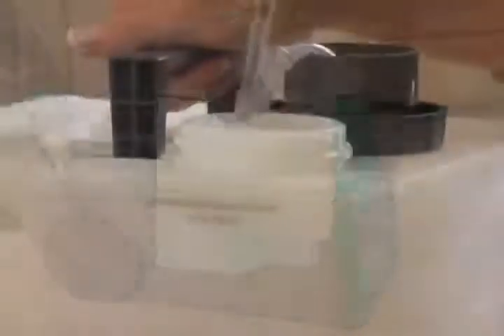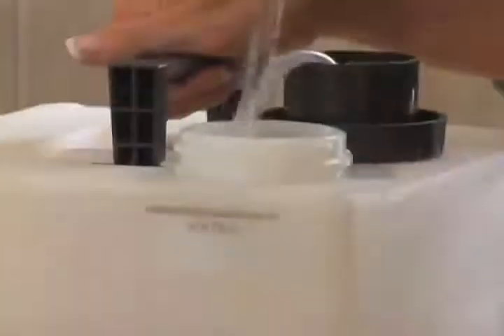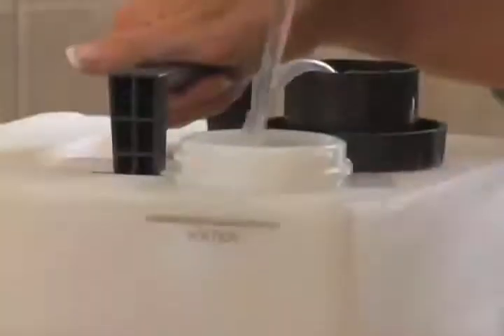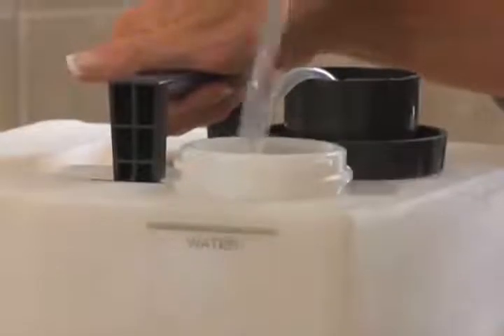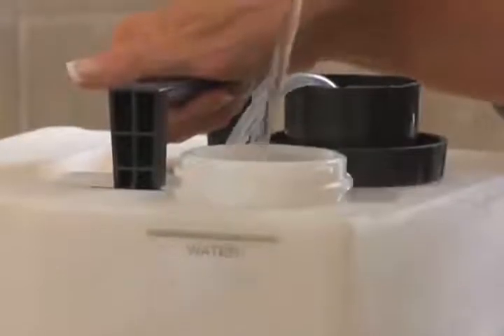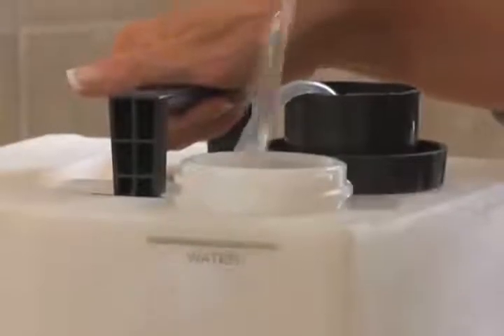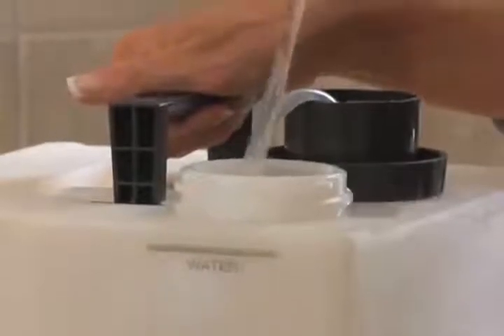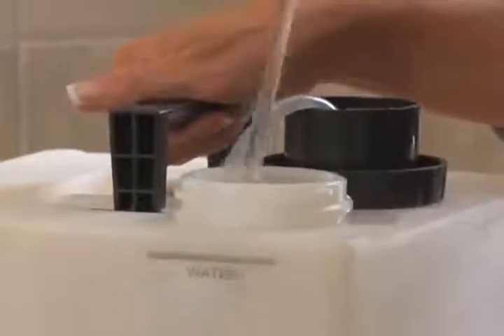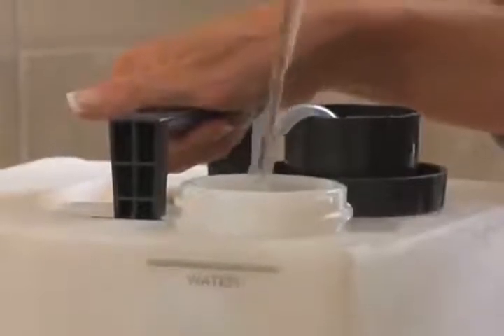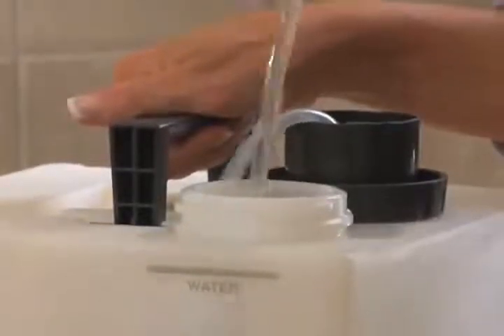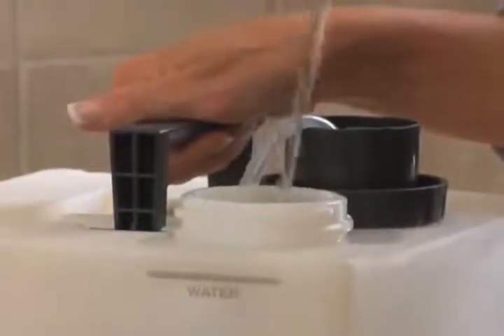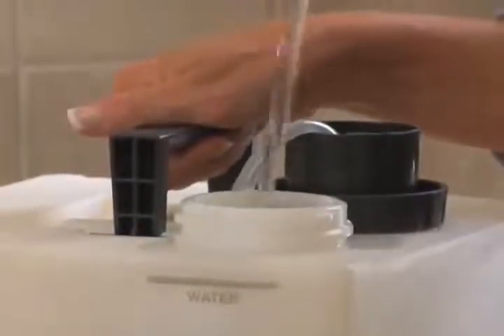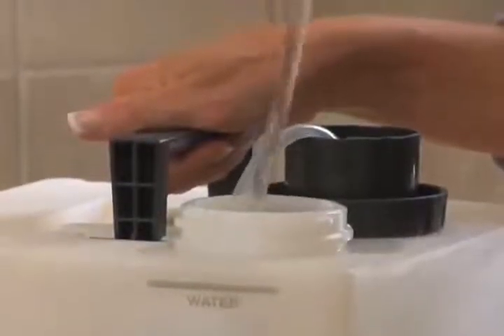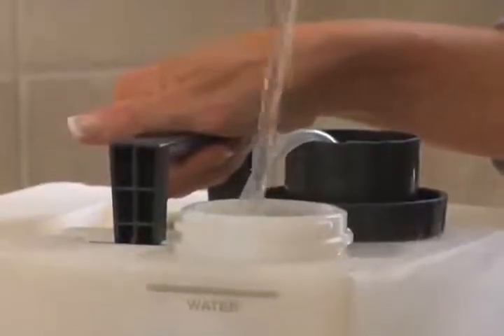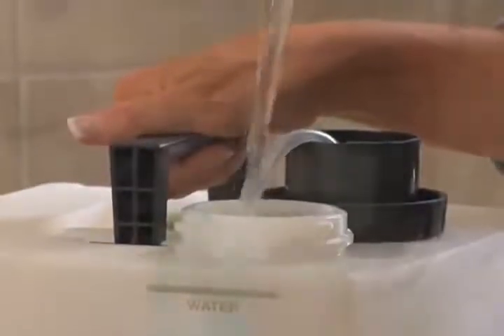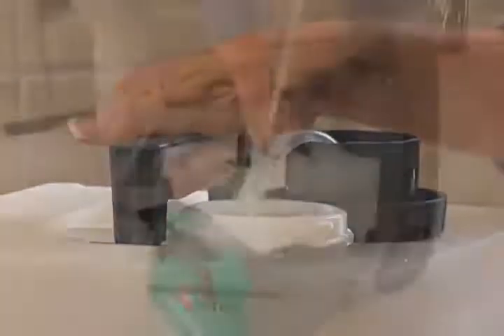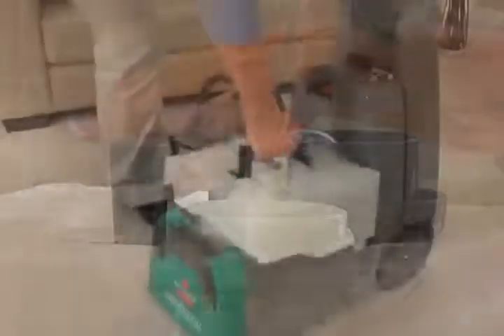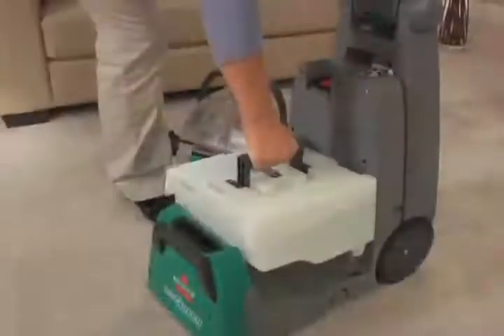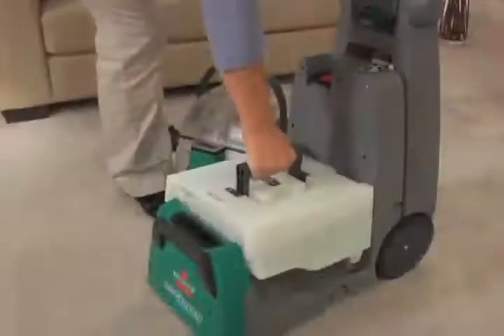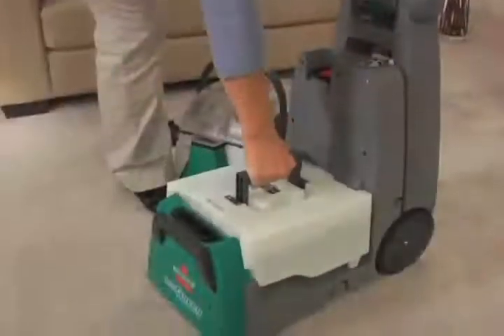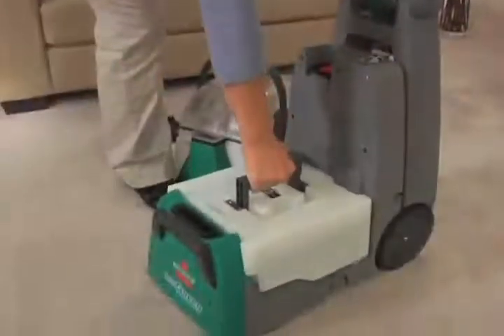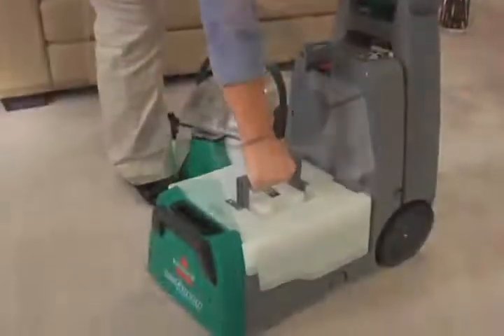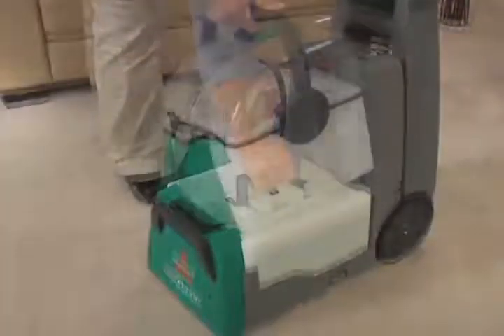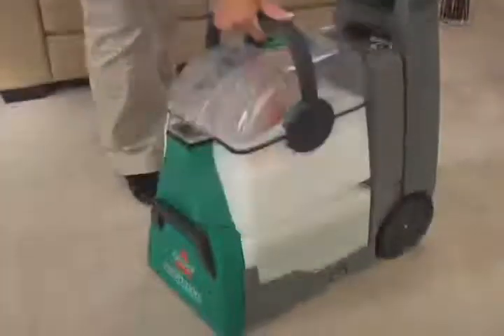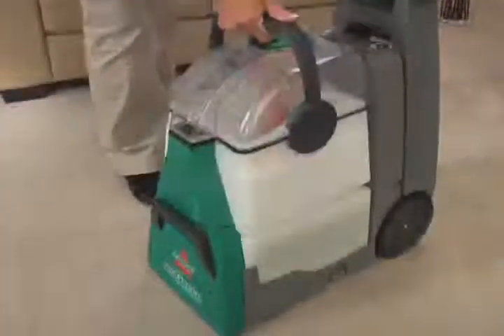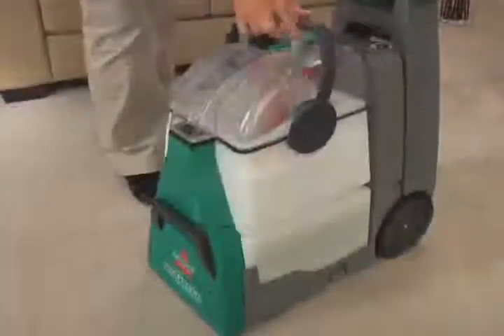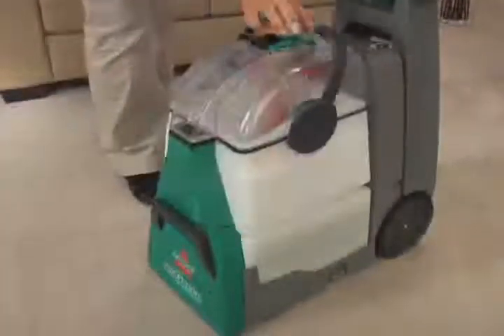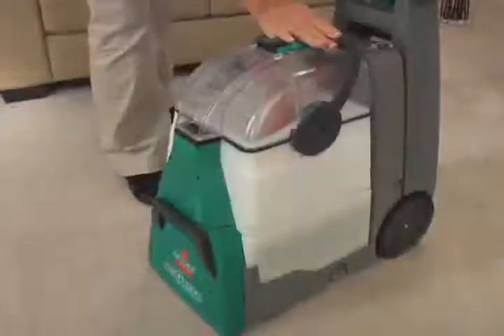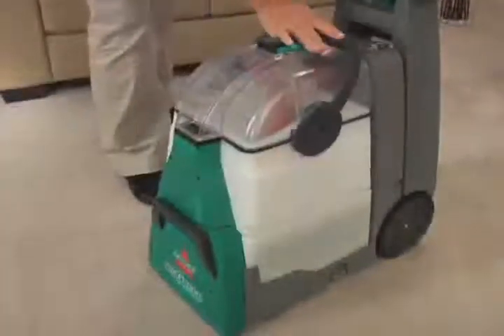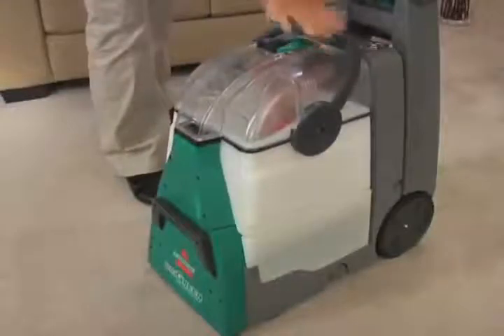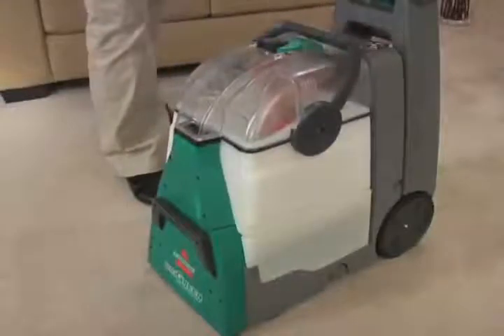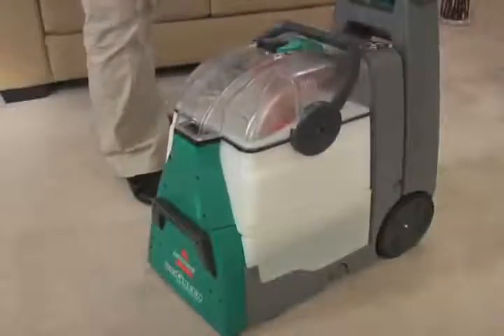Large-capacity tanks mean fewer trips to the sink, plus both tanks remove for easy filling and emptying.